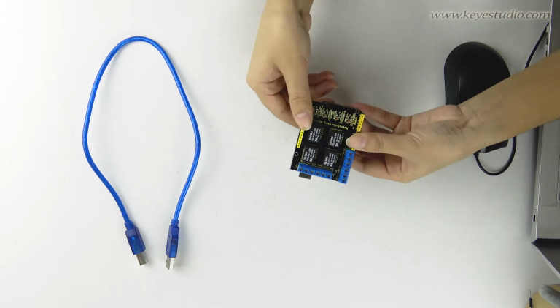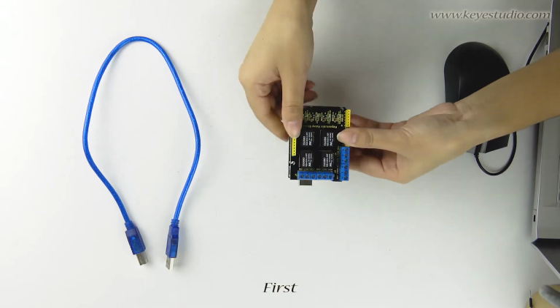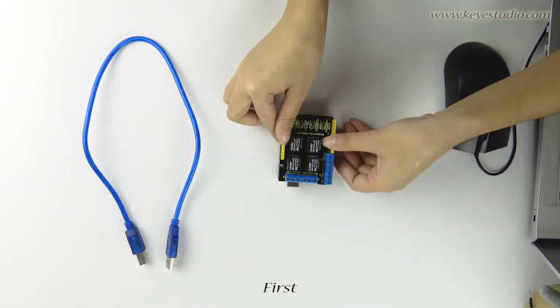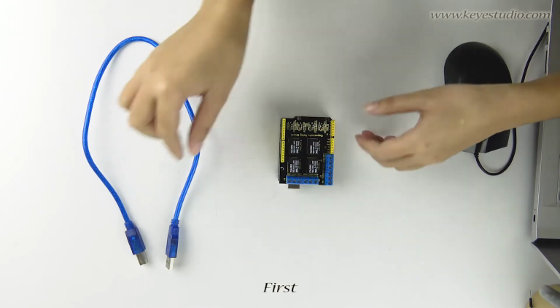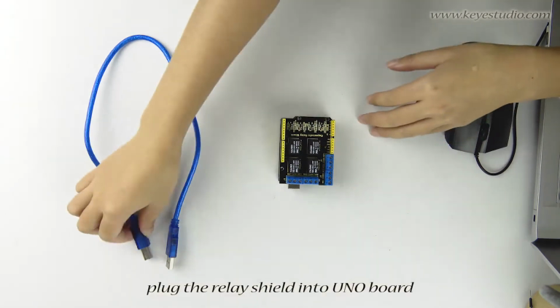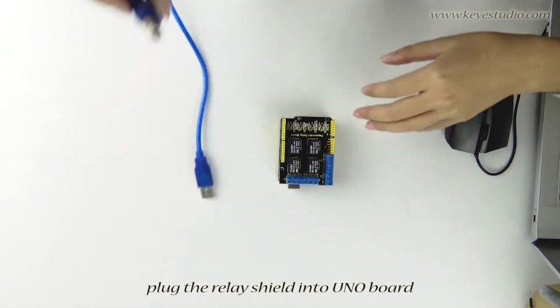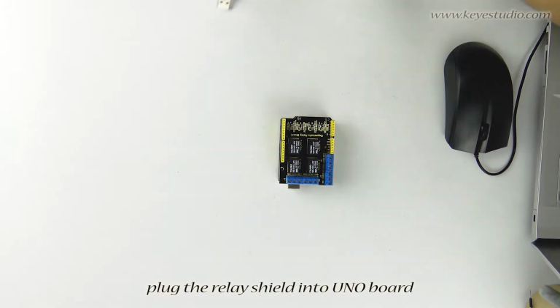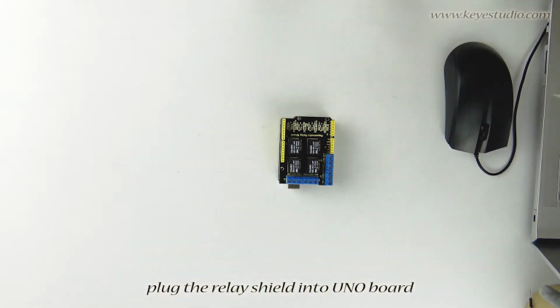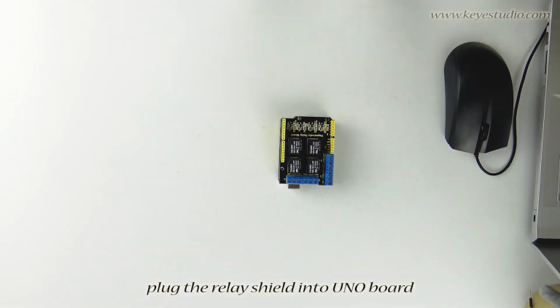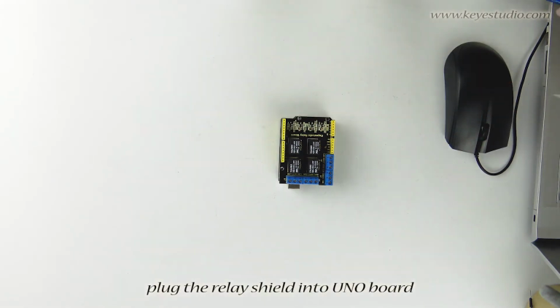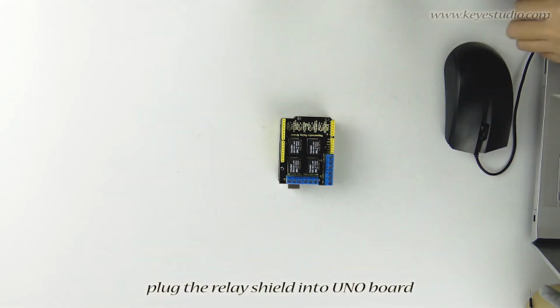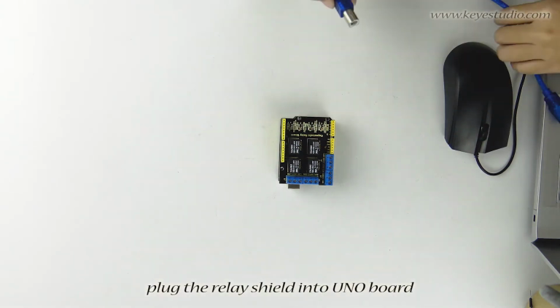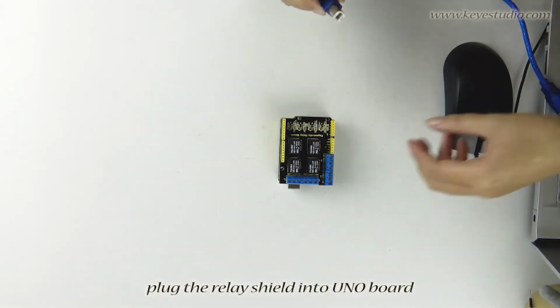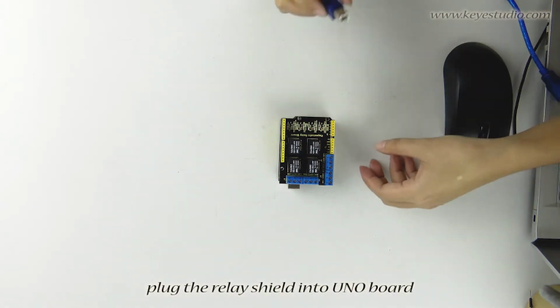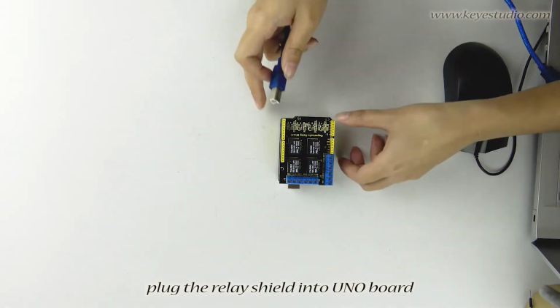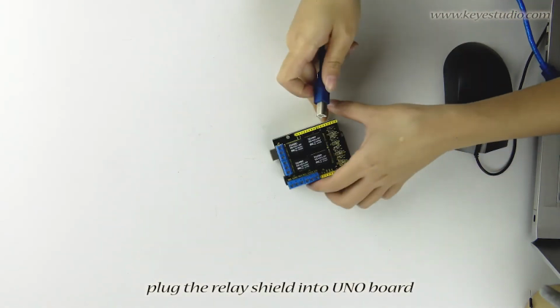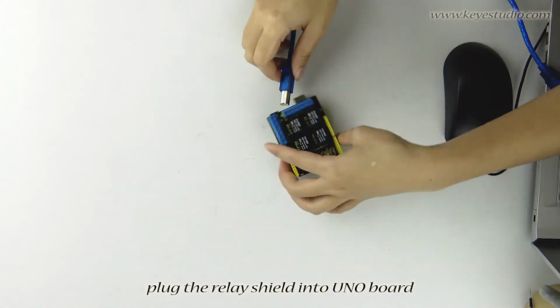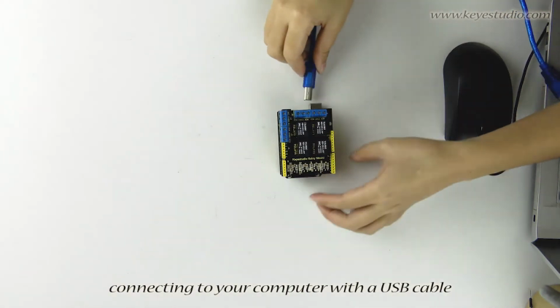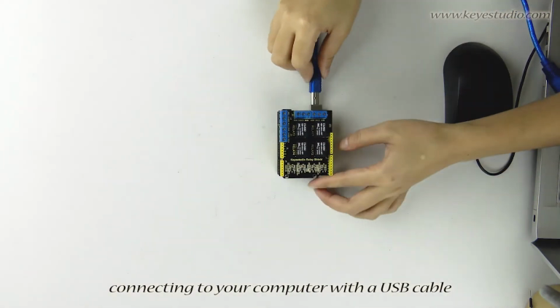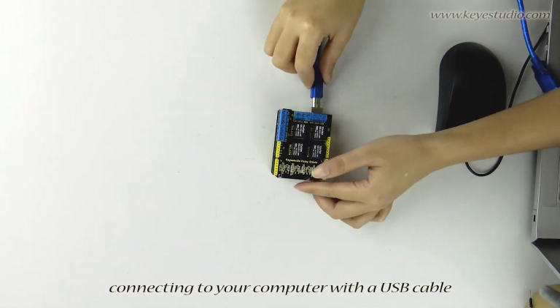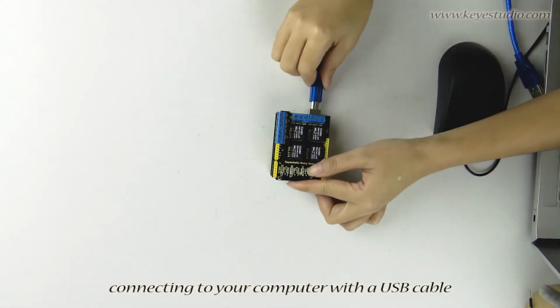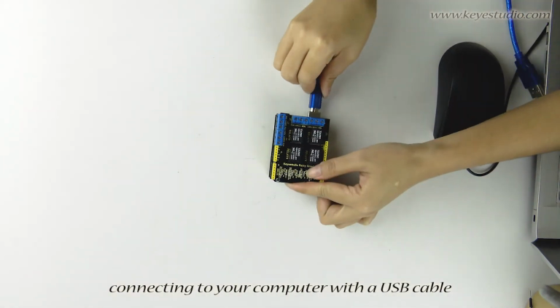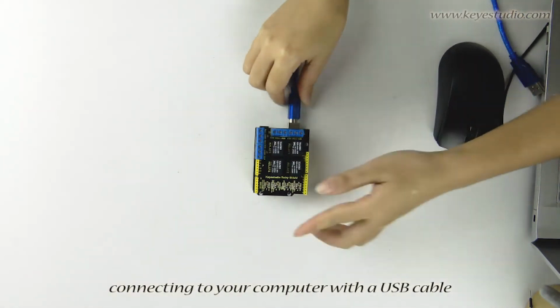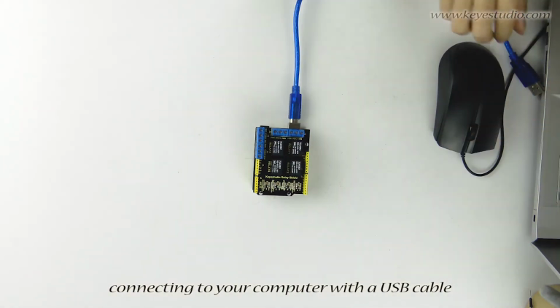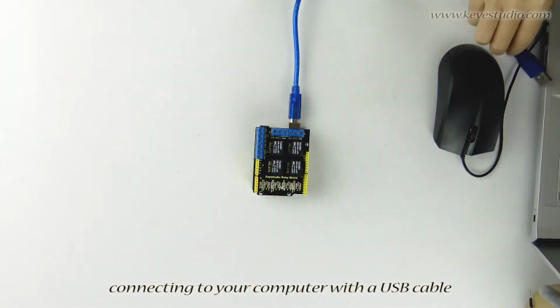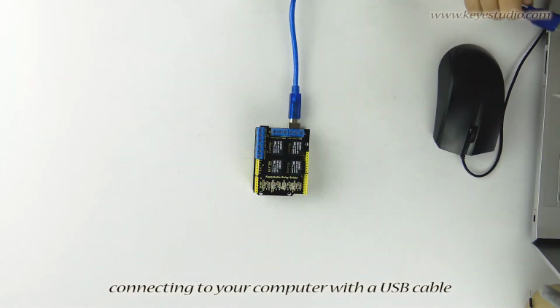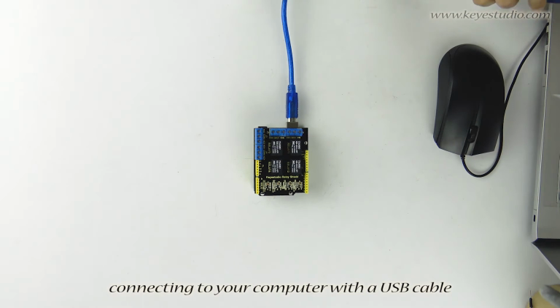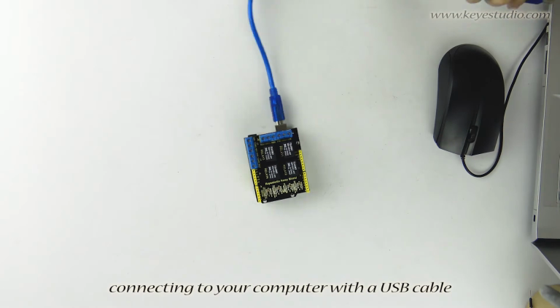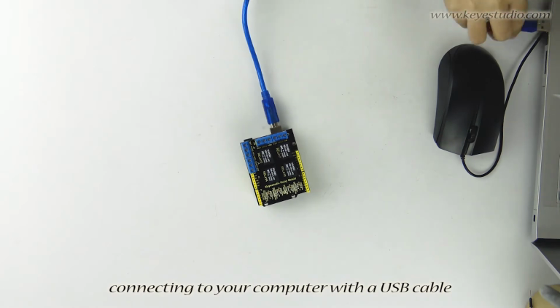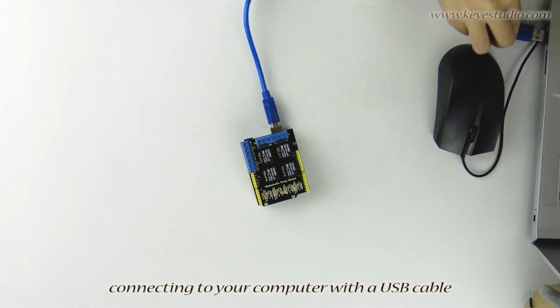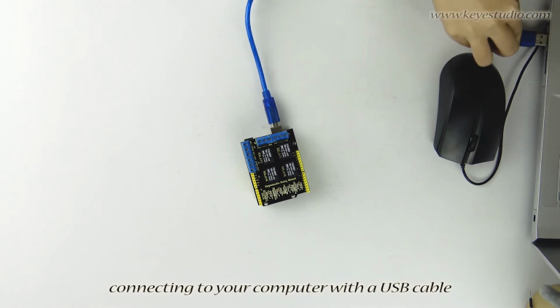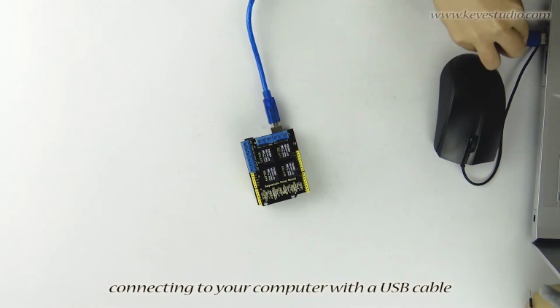First, plug the relay shield into the UNO board, then connect it to the computer with a USB cable.